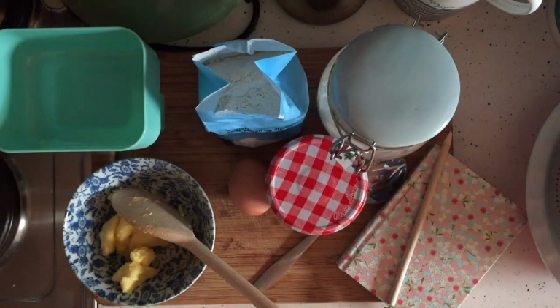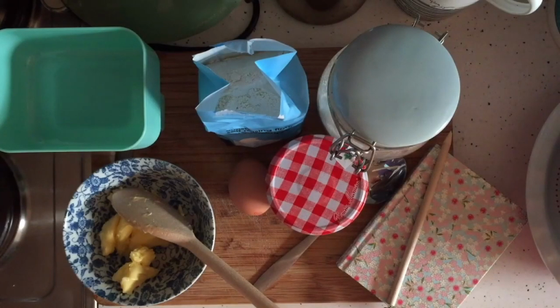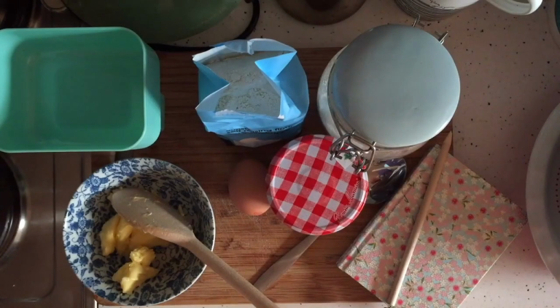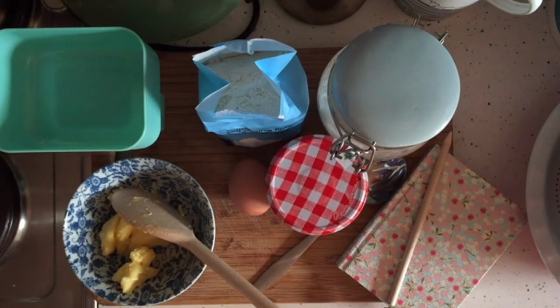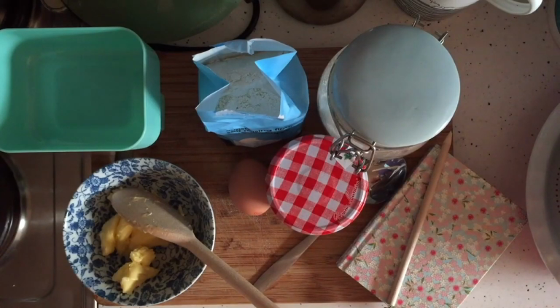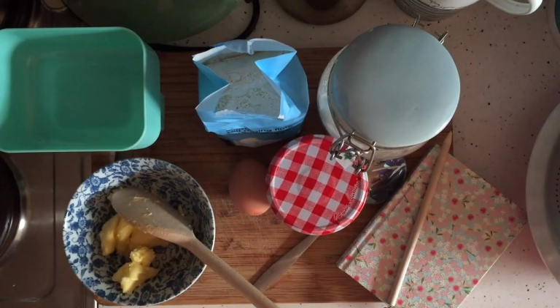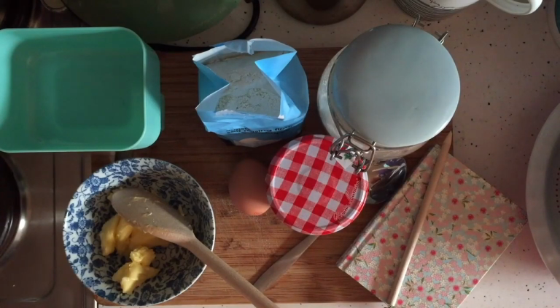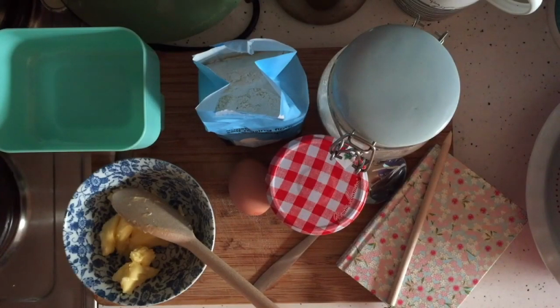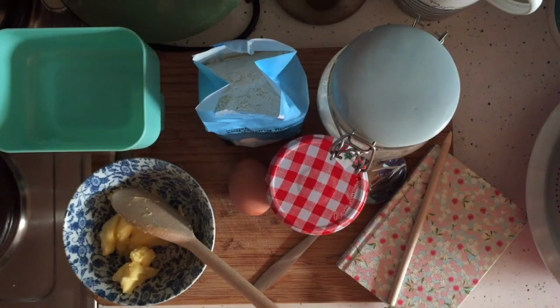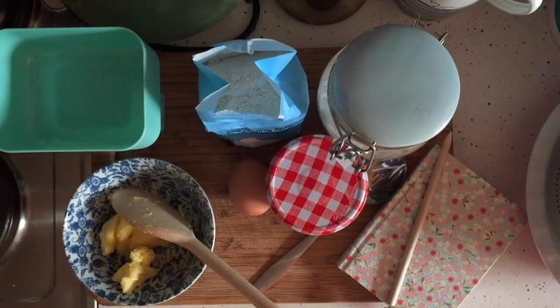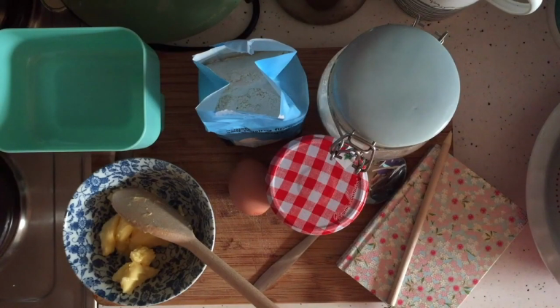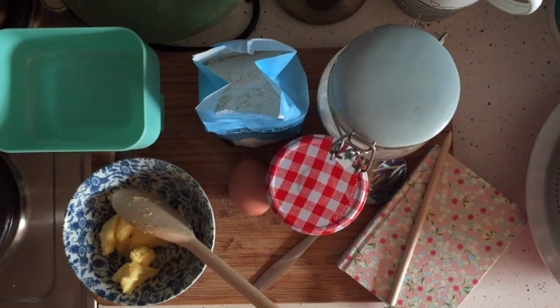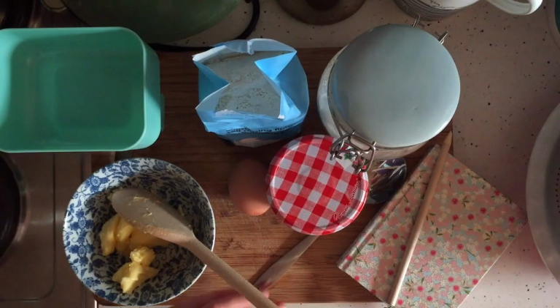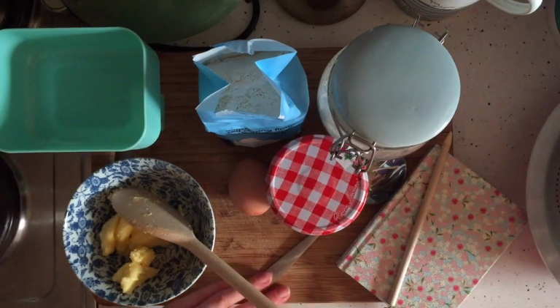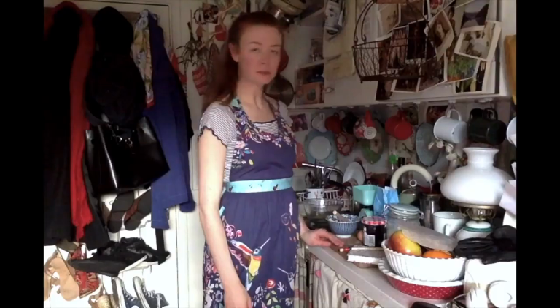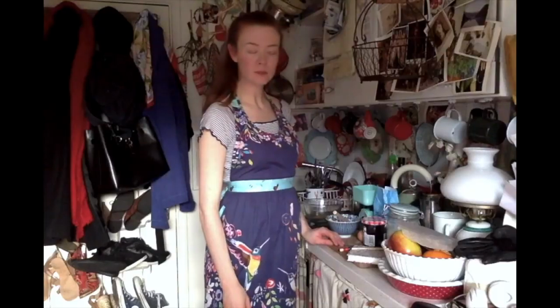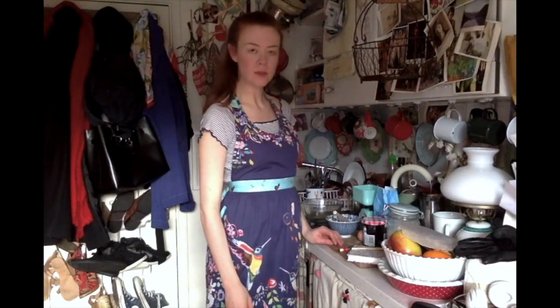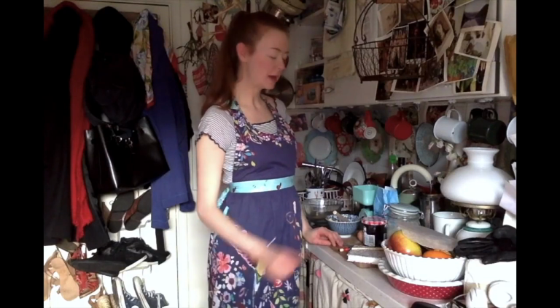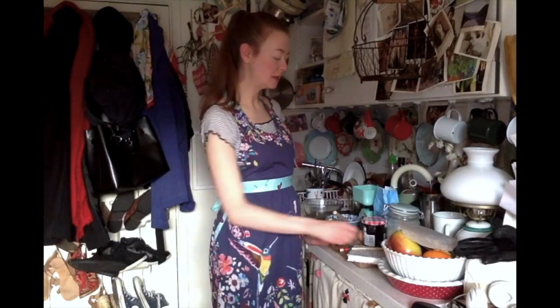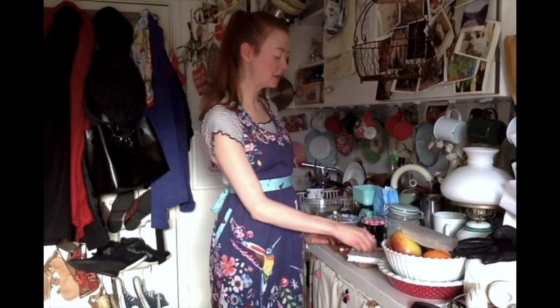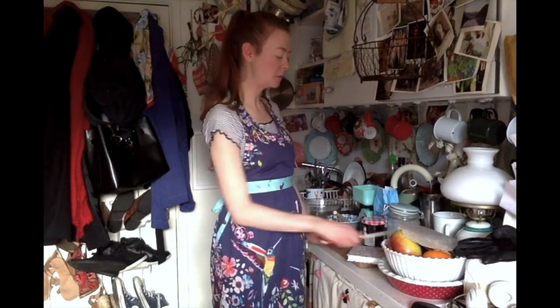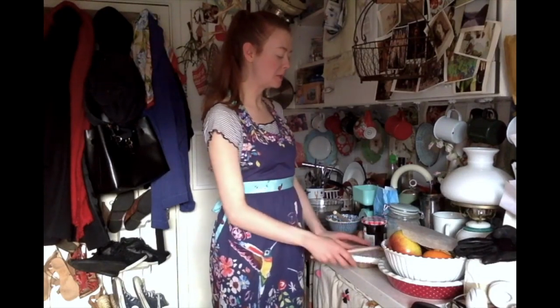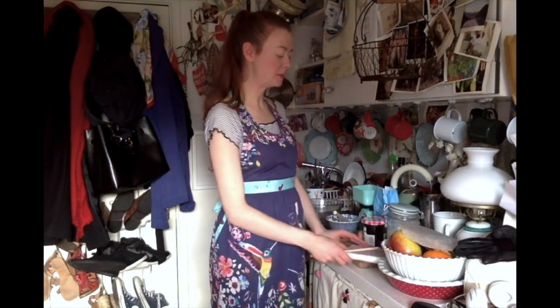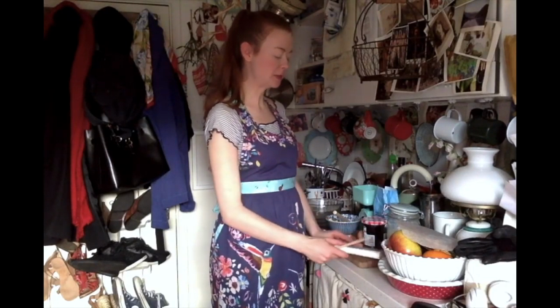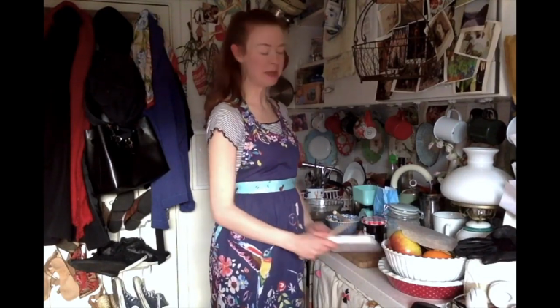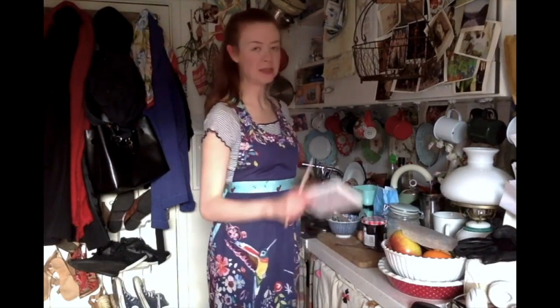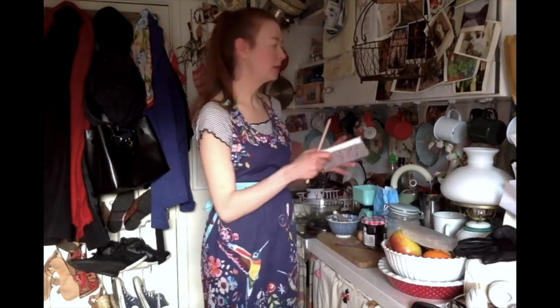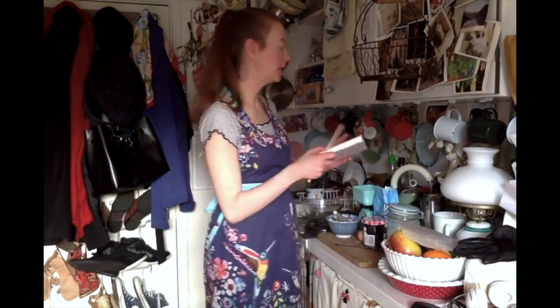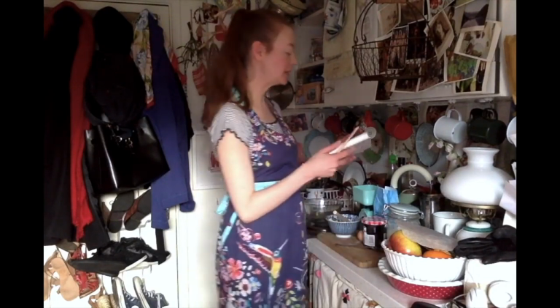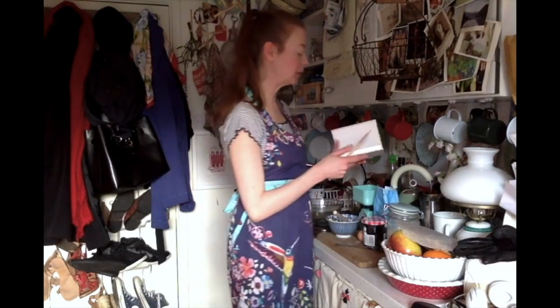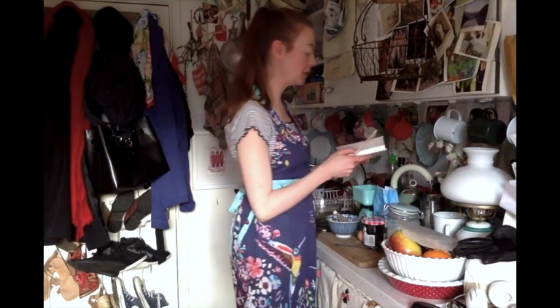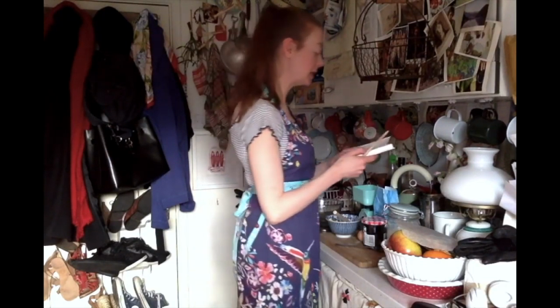Hello people, so today I'm going to make a steamed pudding and it's one of my mum's recipes, very simple to make.